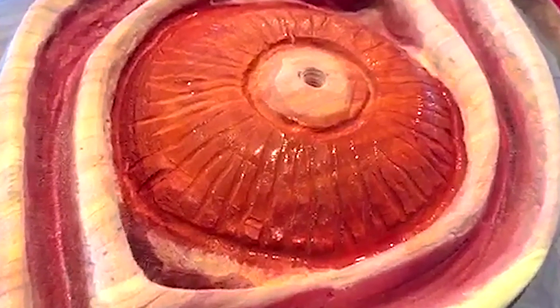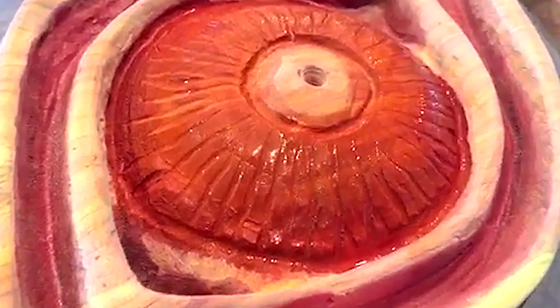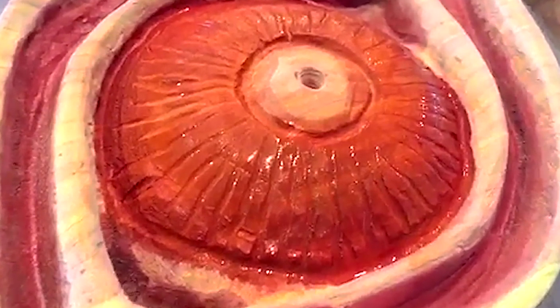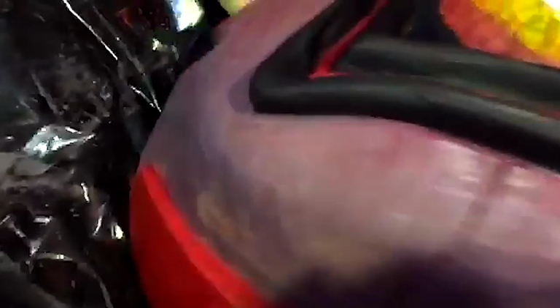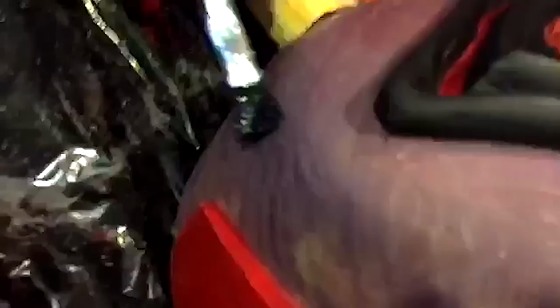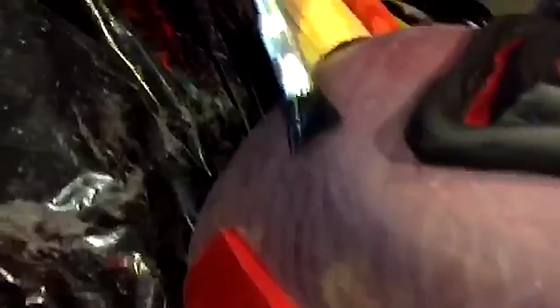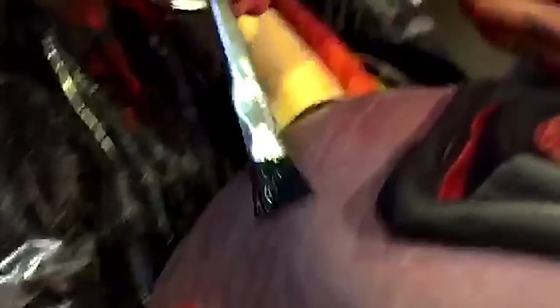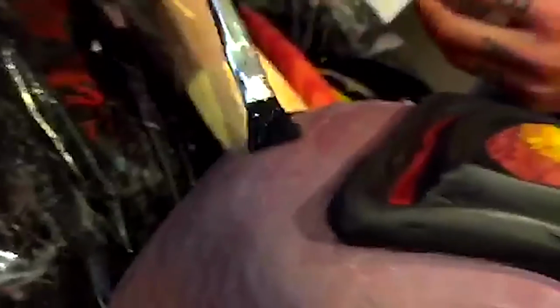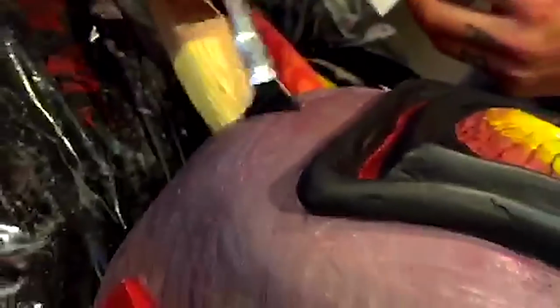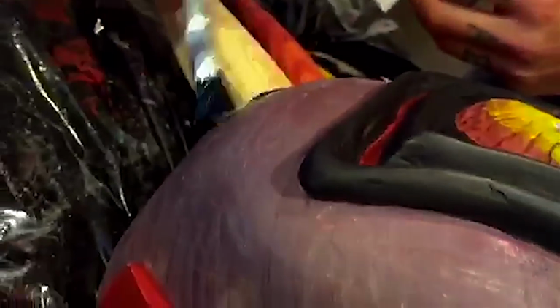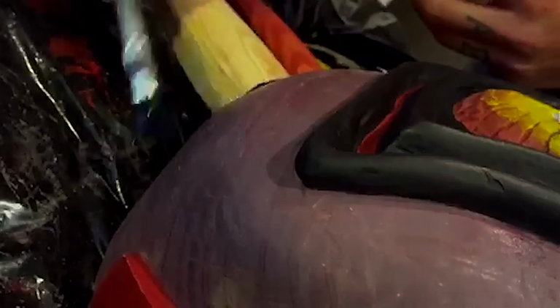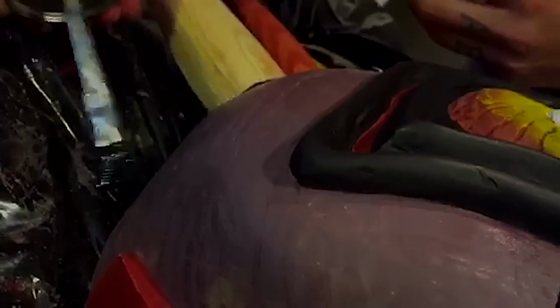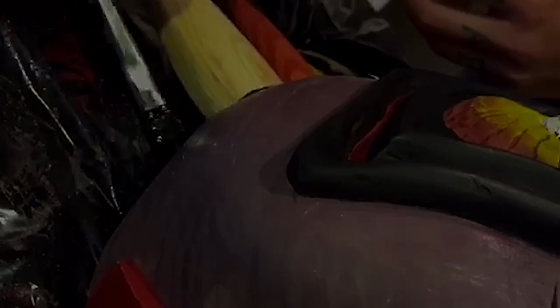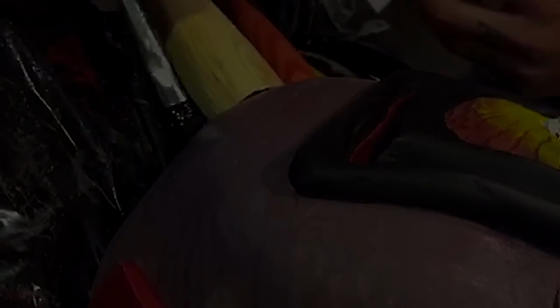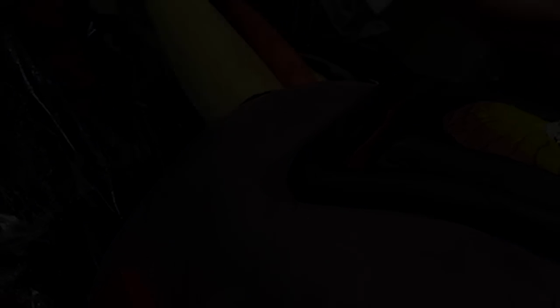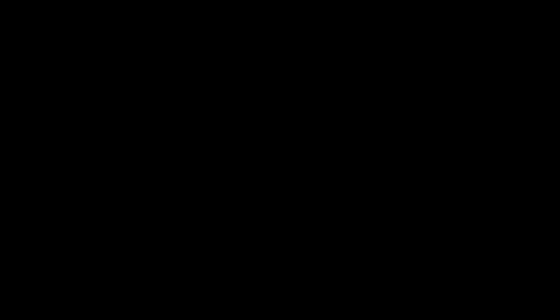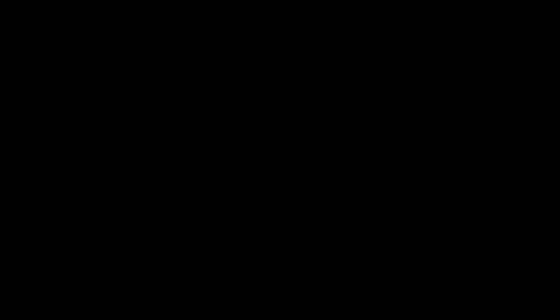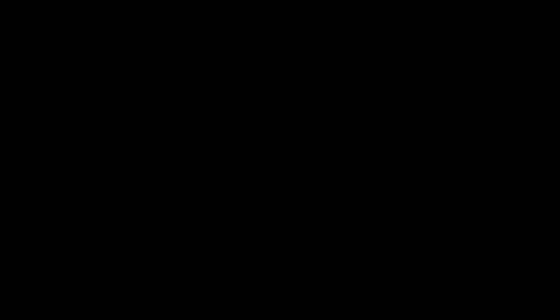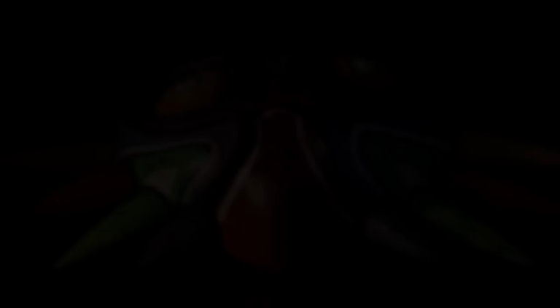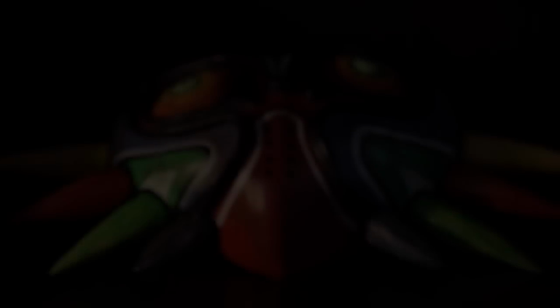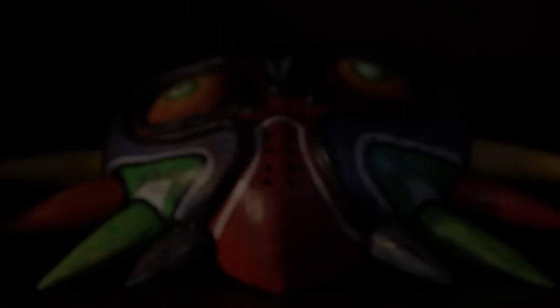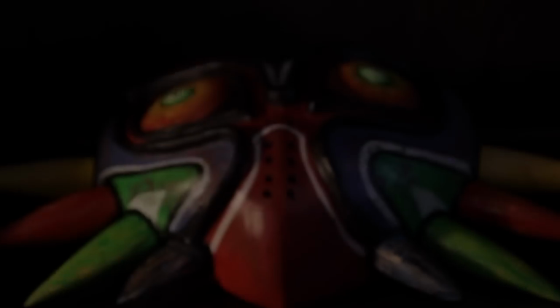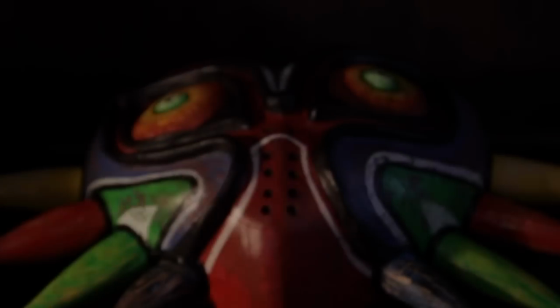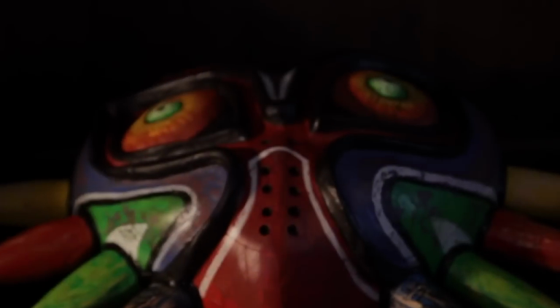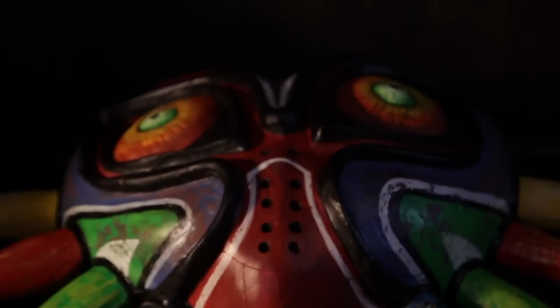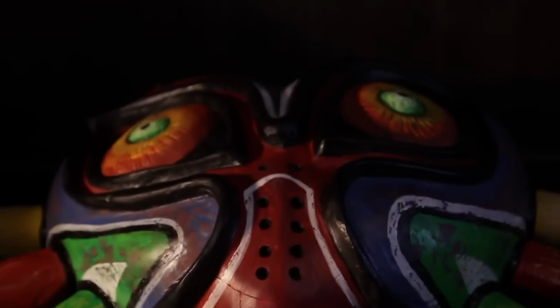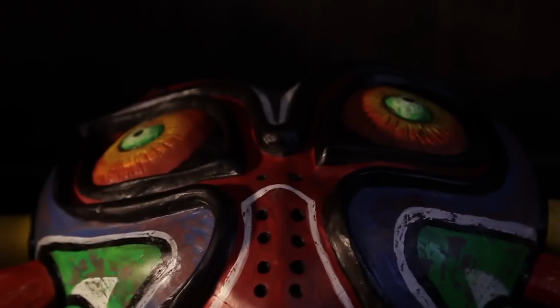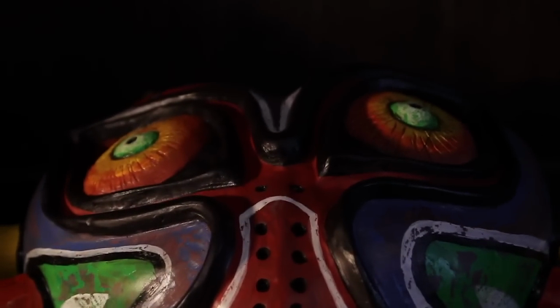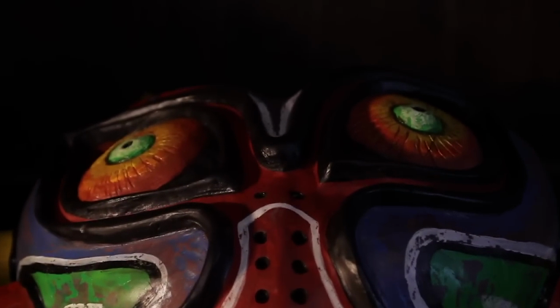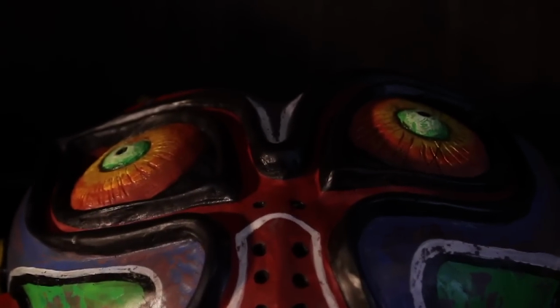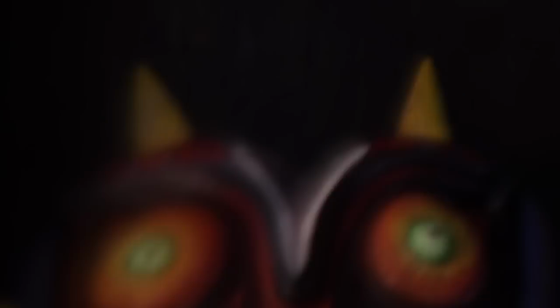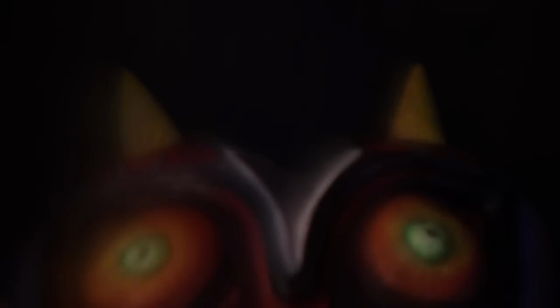I performed a little faux finishing magic, and here it is — Majora's Mask.